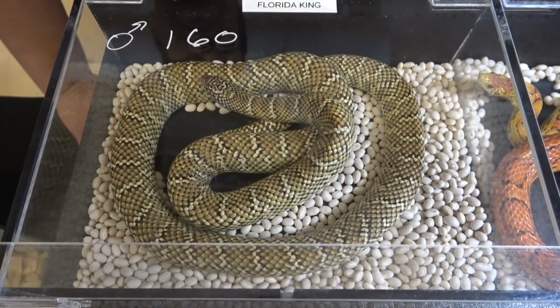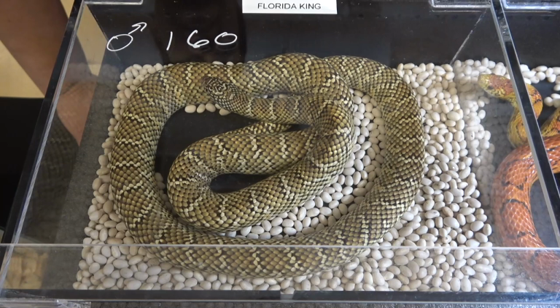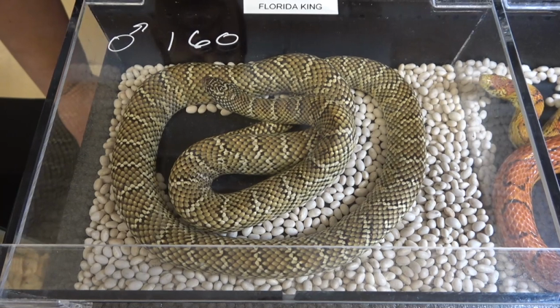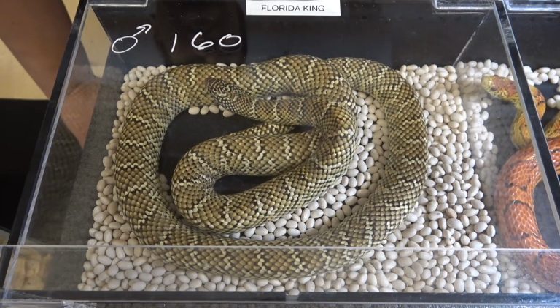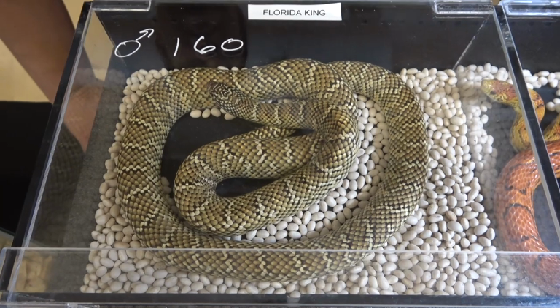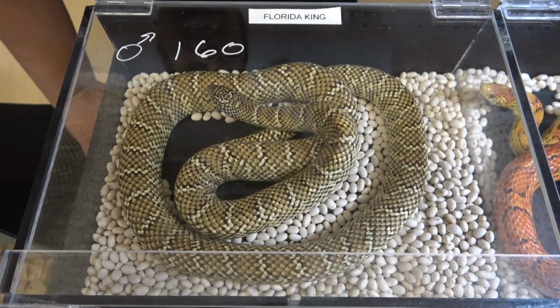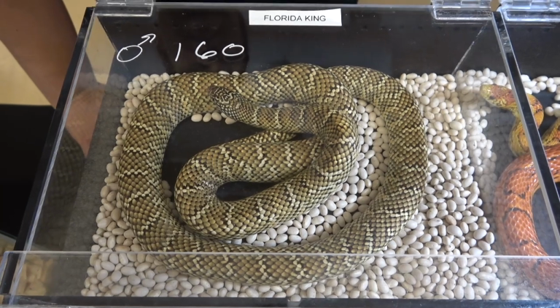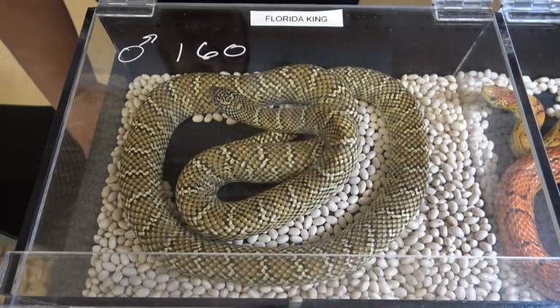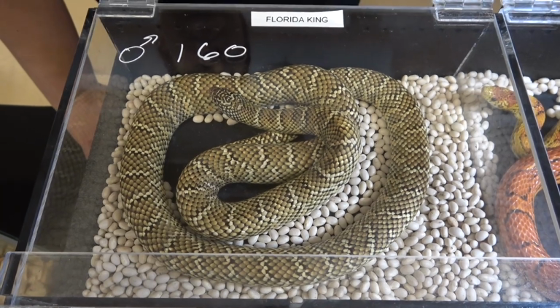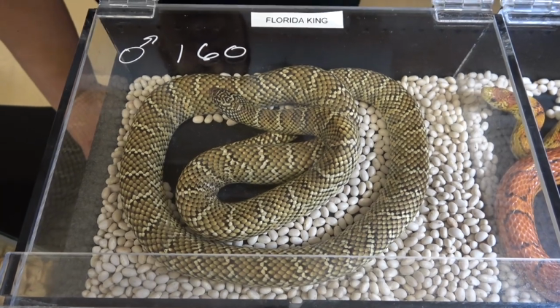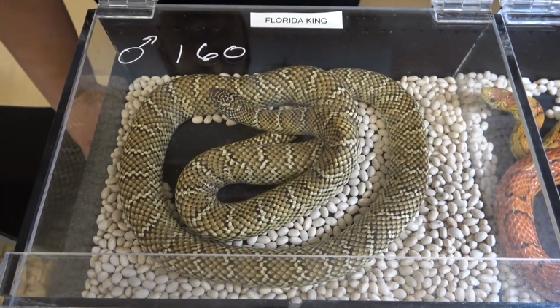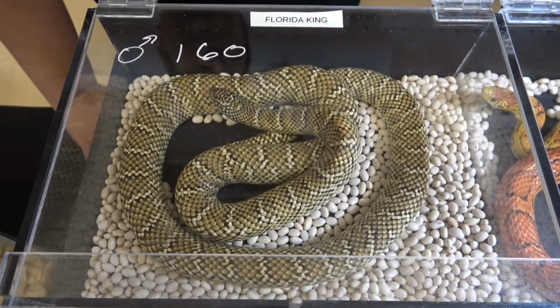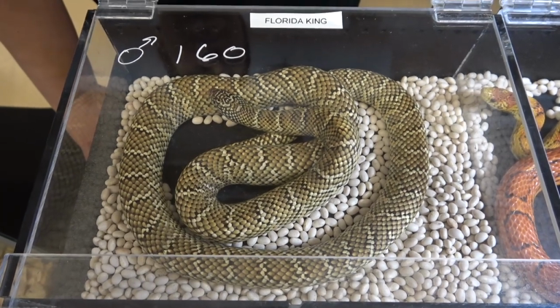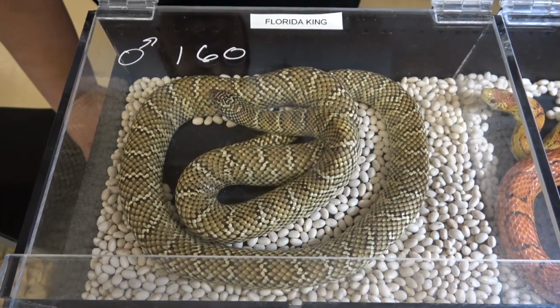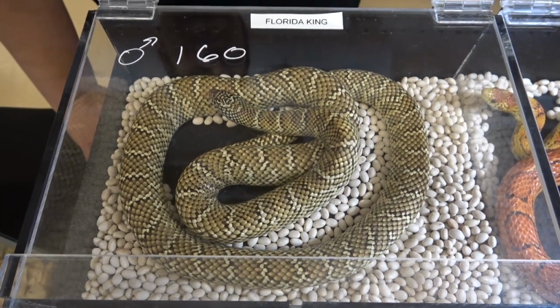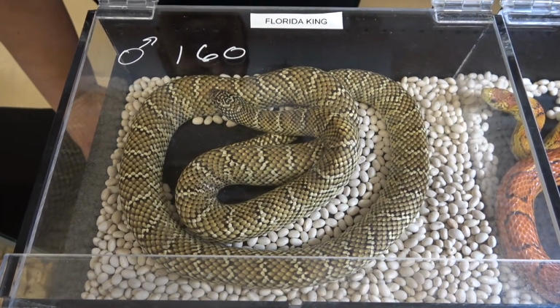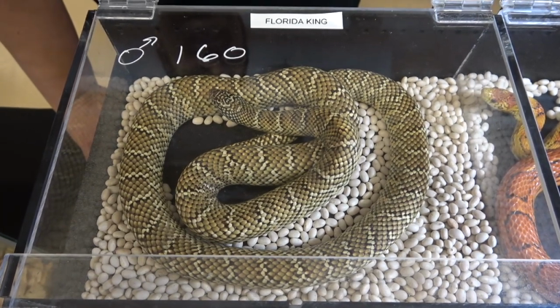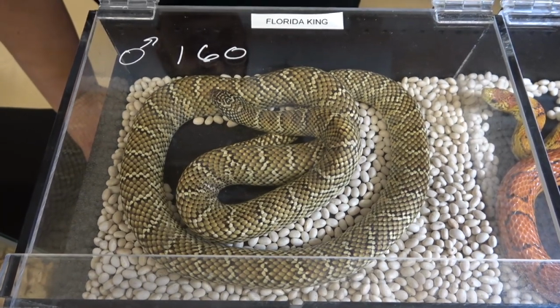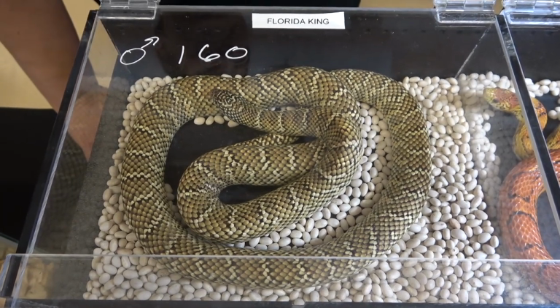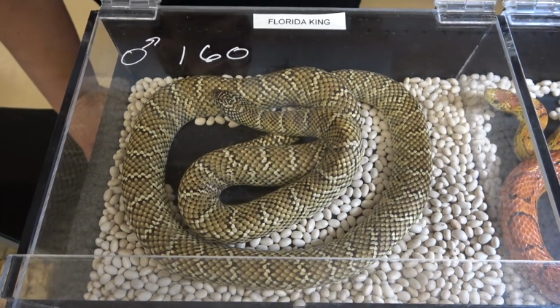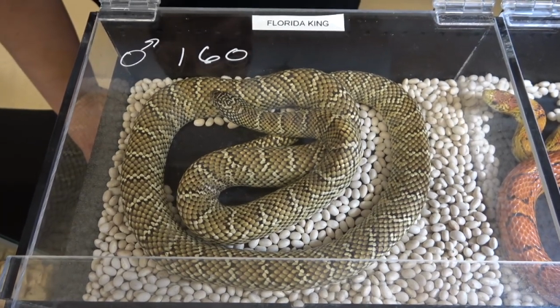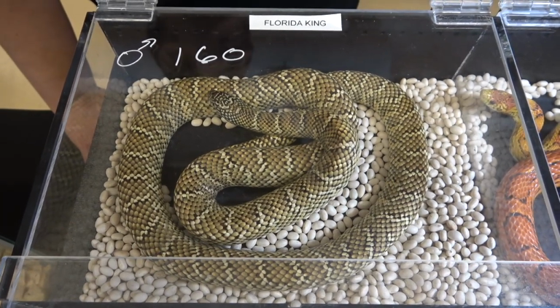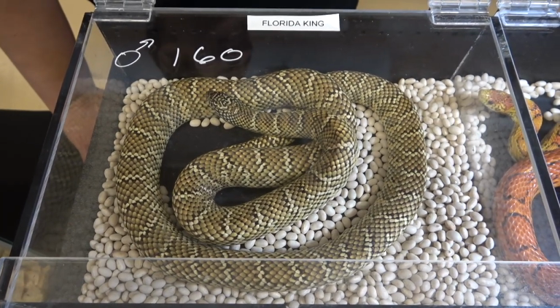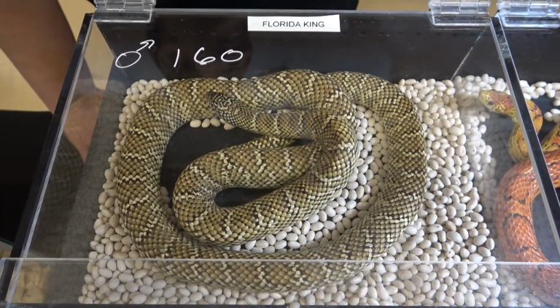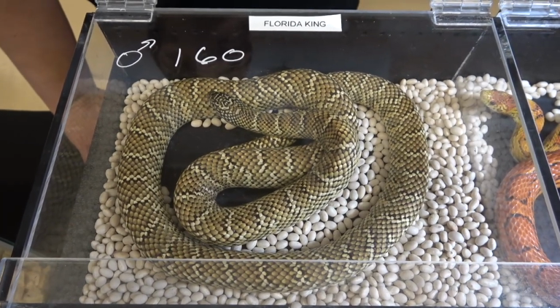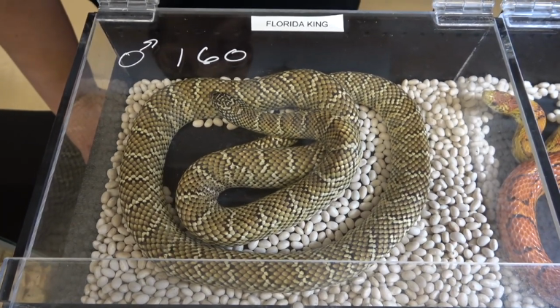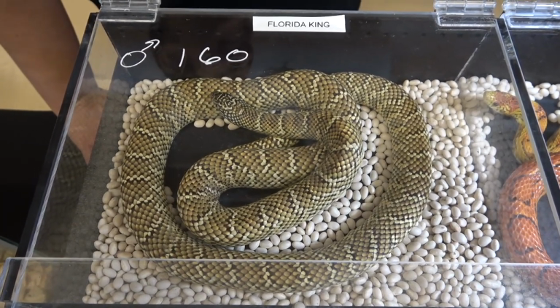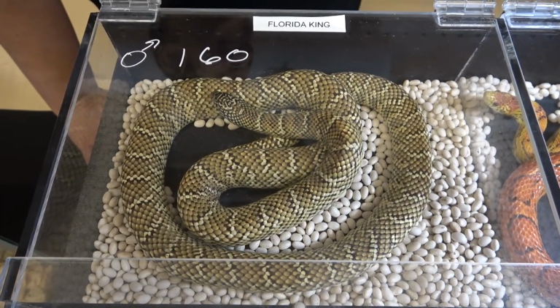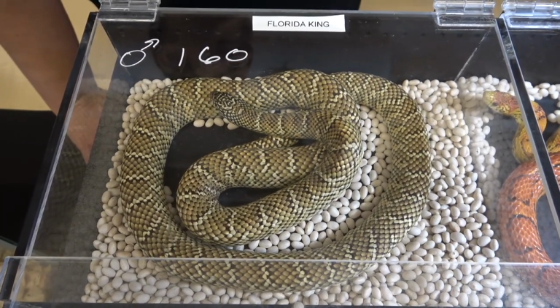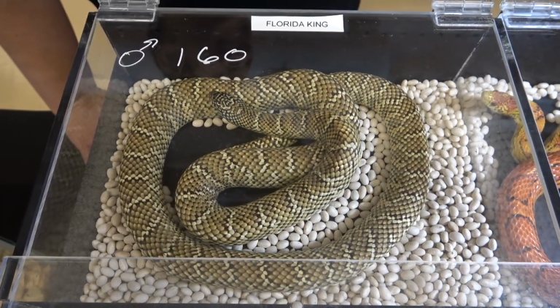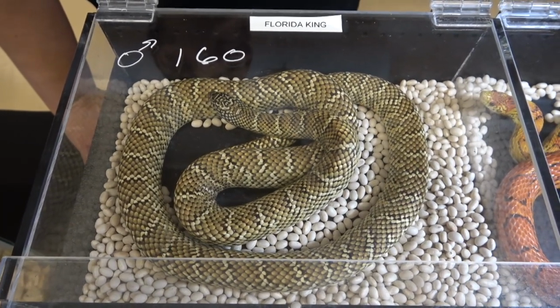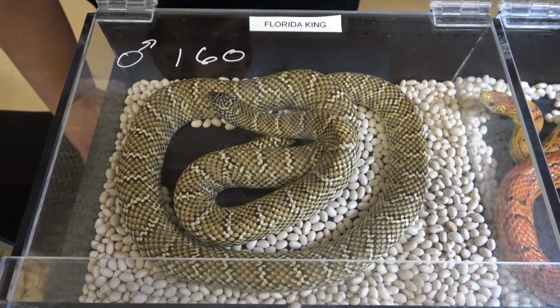This Florida kingsnake looks amazing and in the wild they eat rattlesnakes.